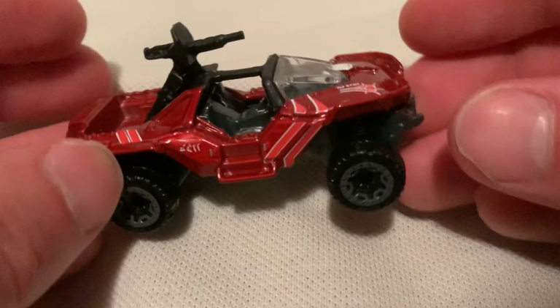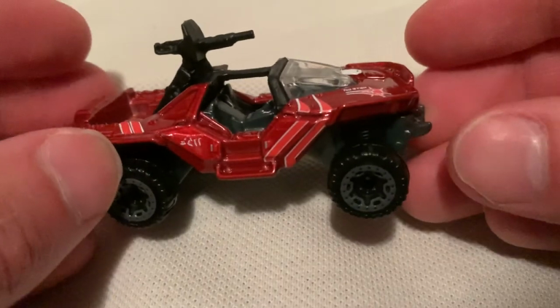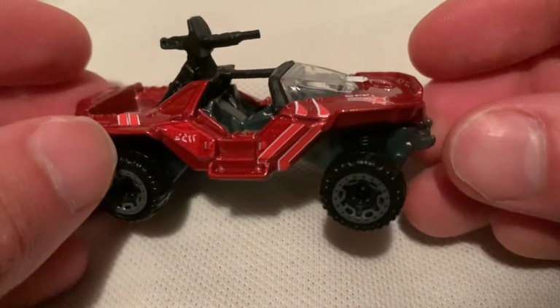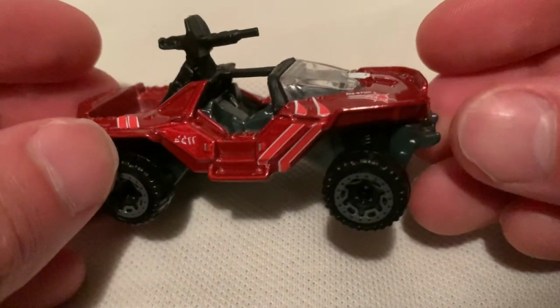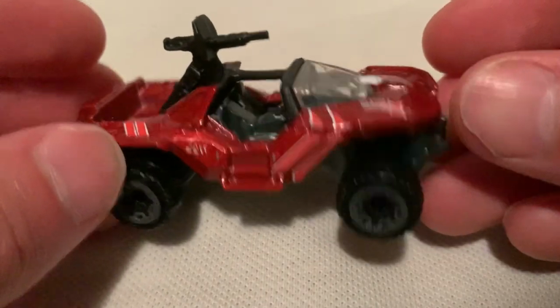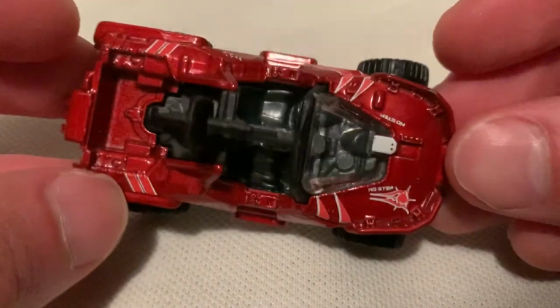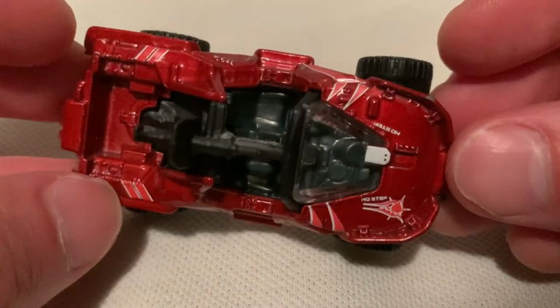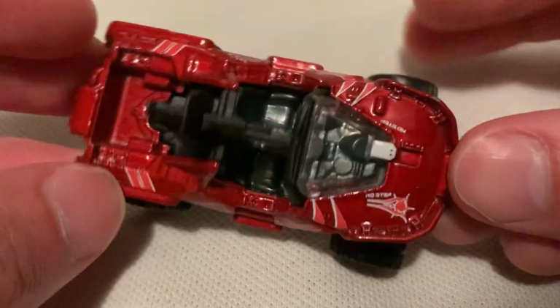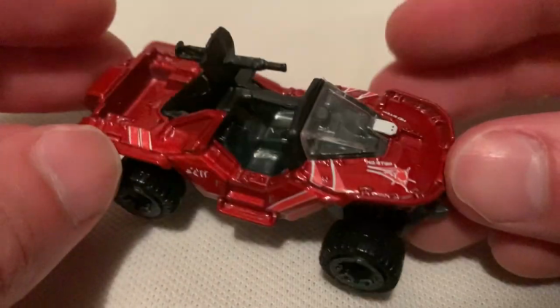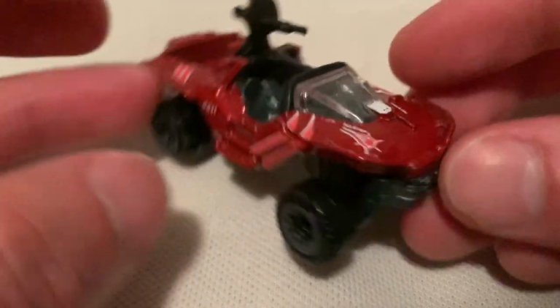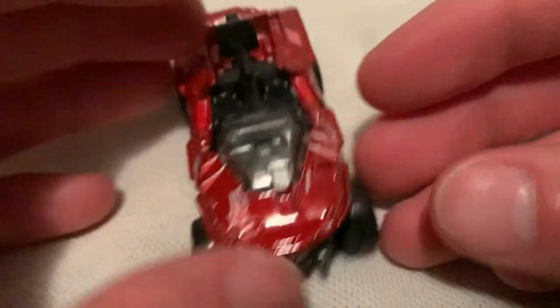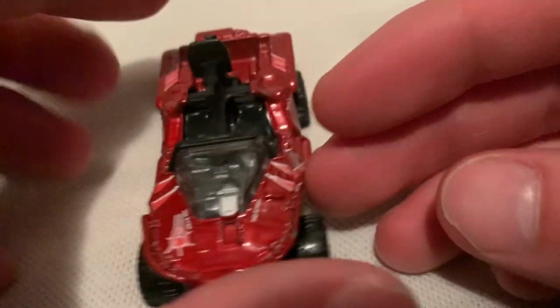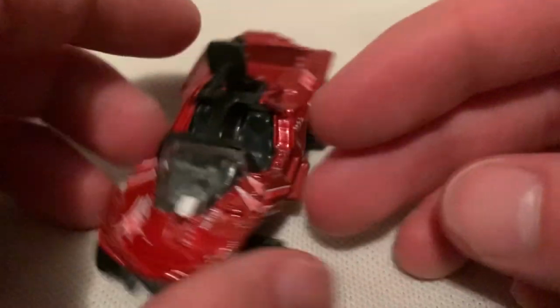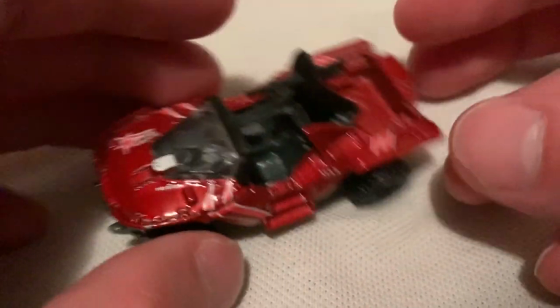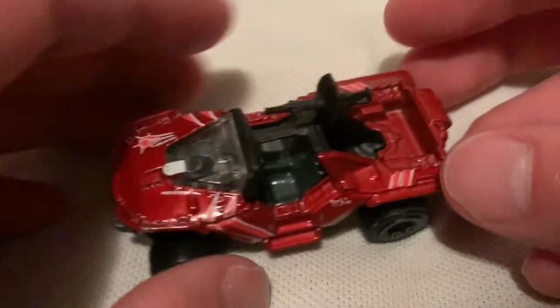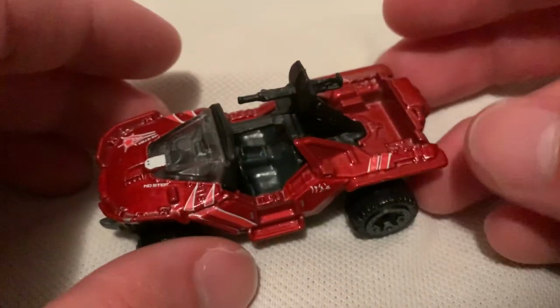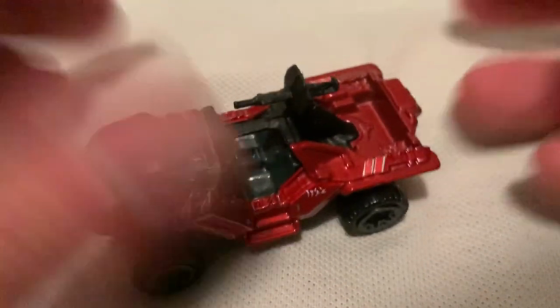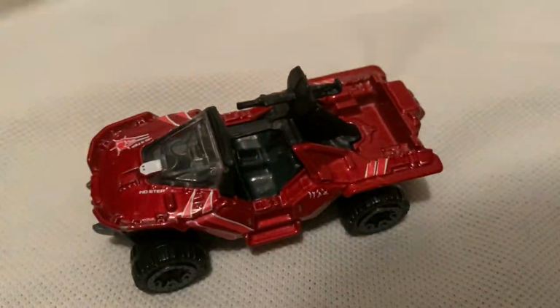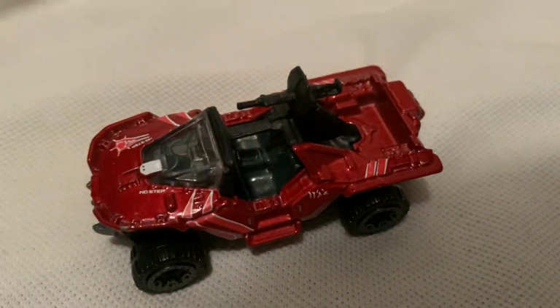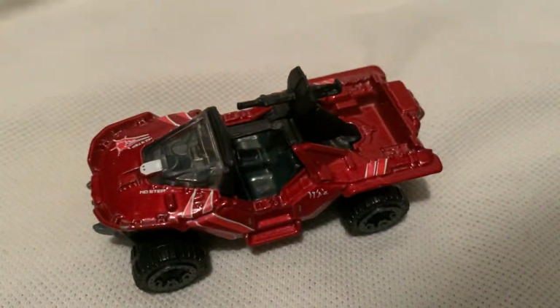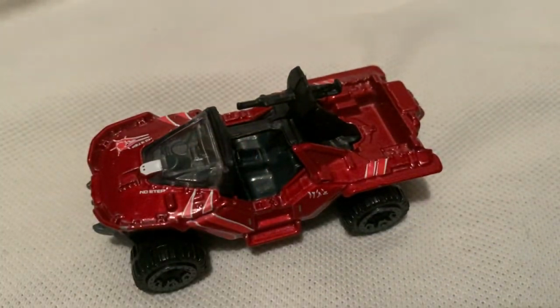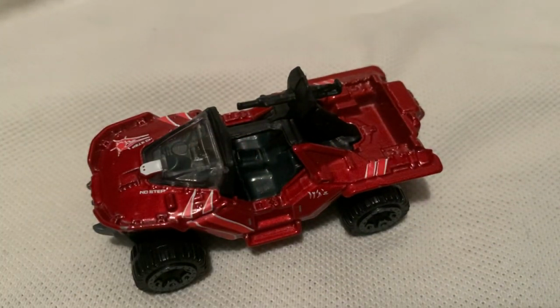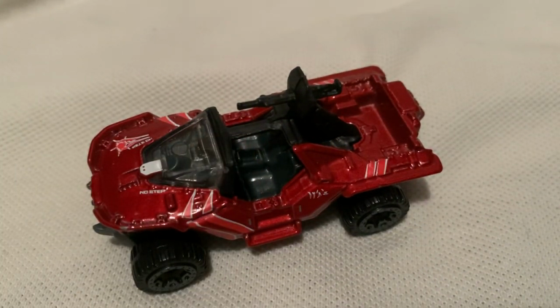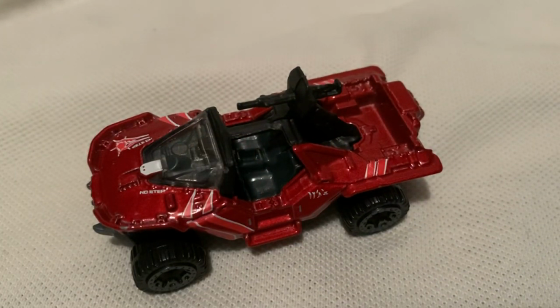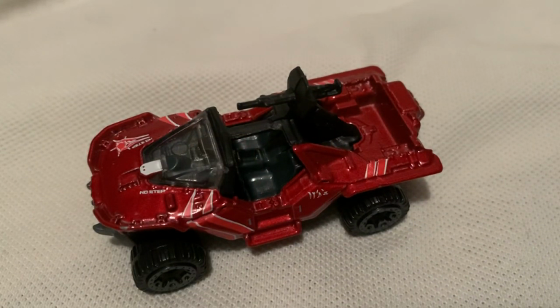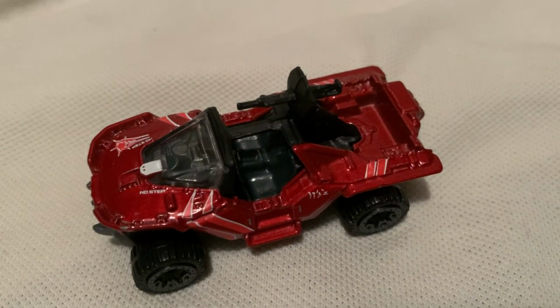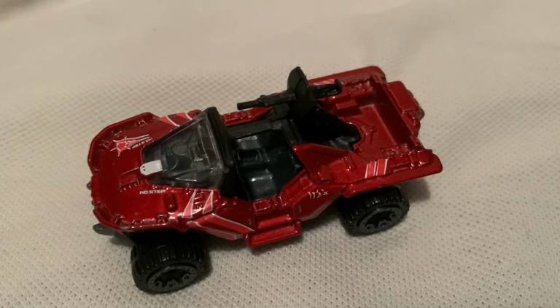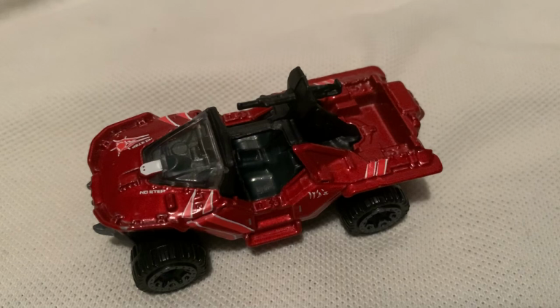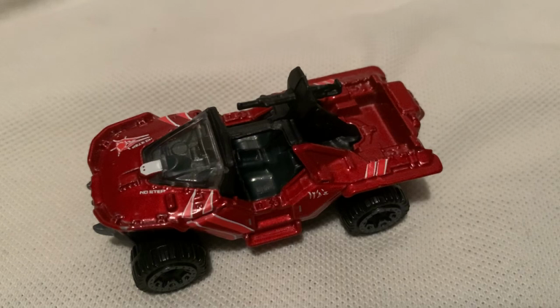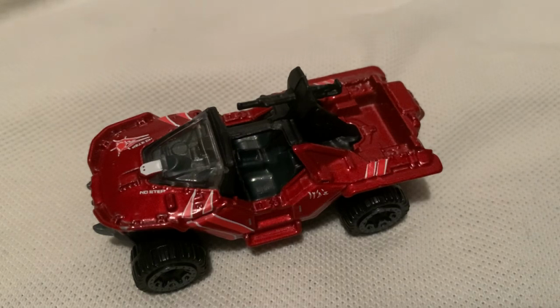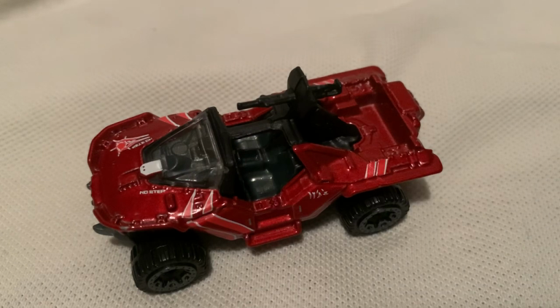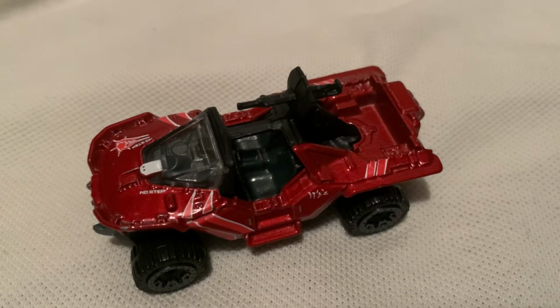Looks pretty sweet, that's why I picked it up — looks nice and red. Thanks for watching, please check out my other videos and keep collecting.